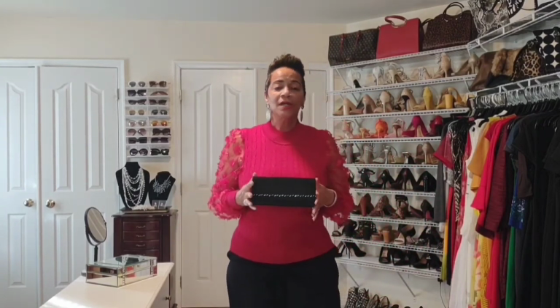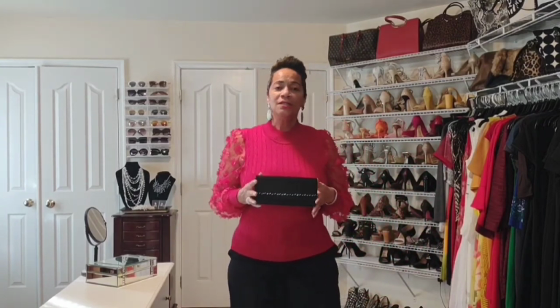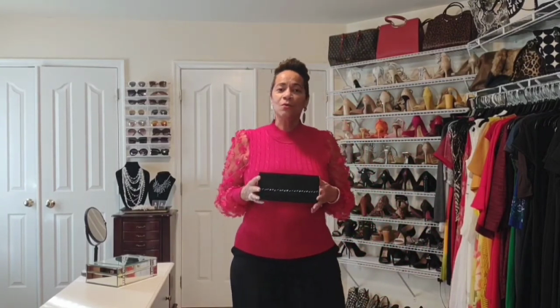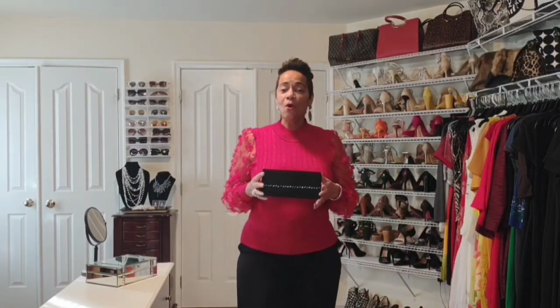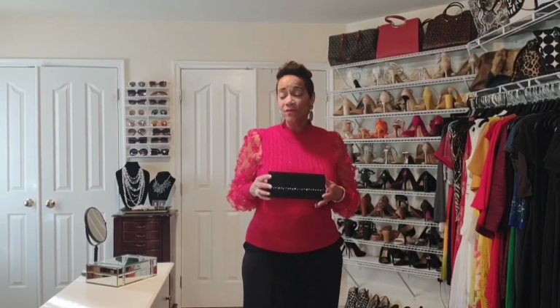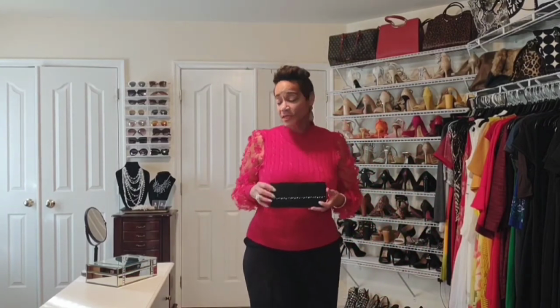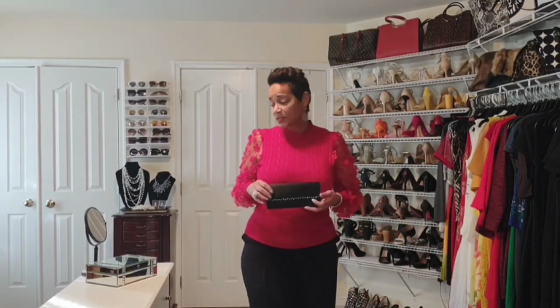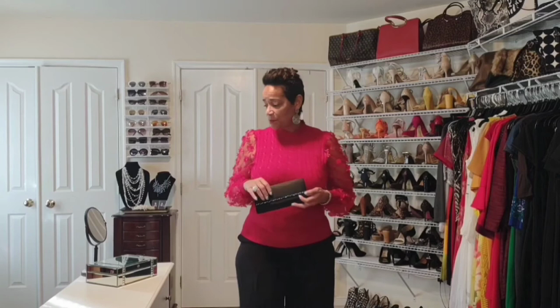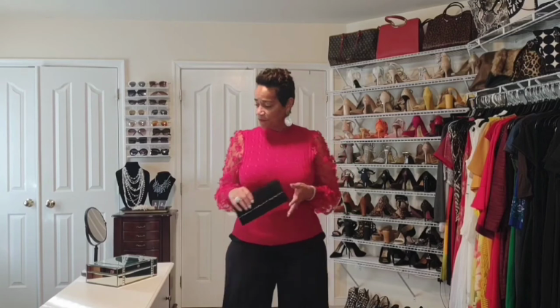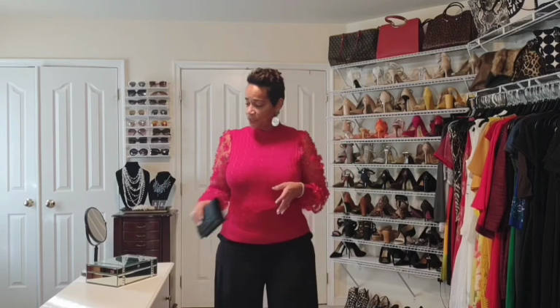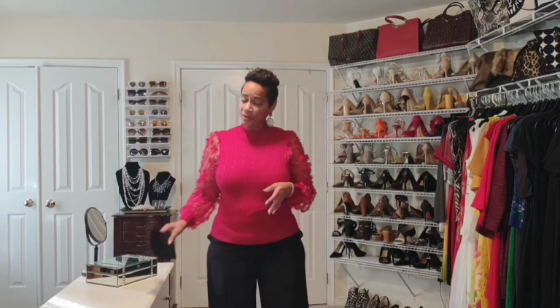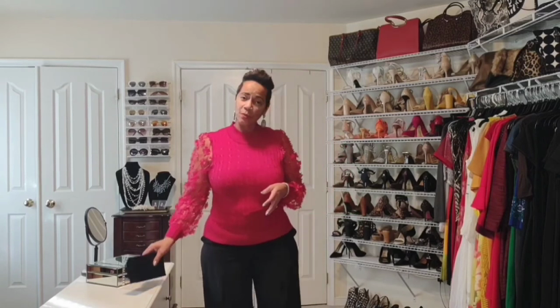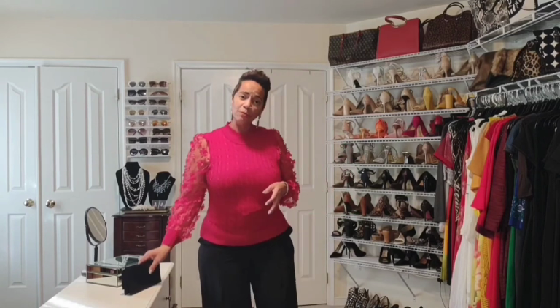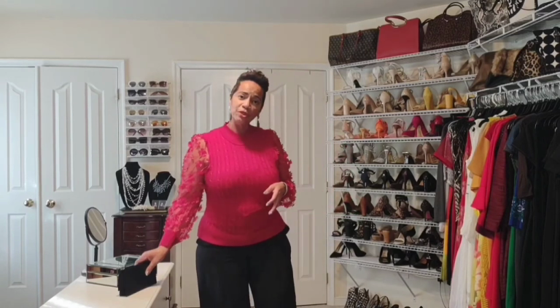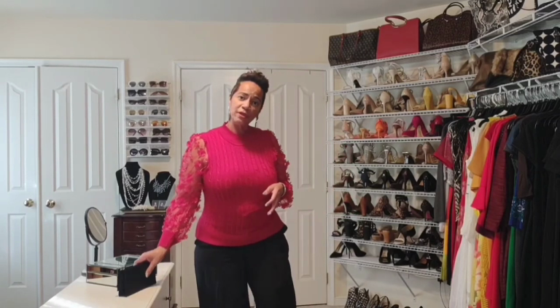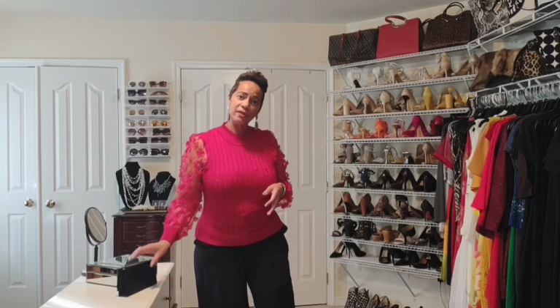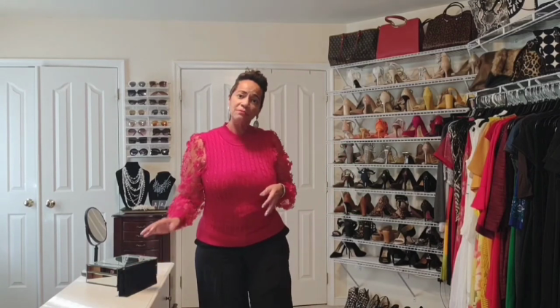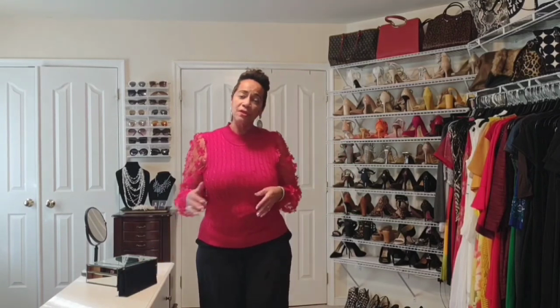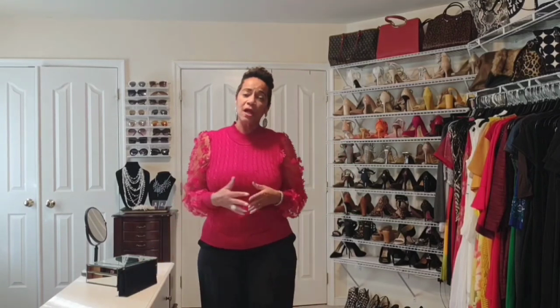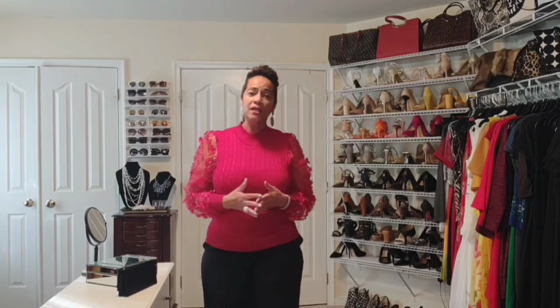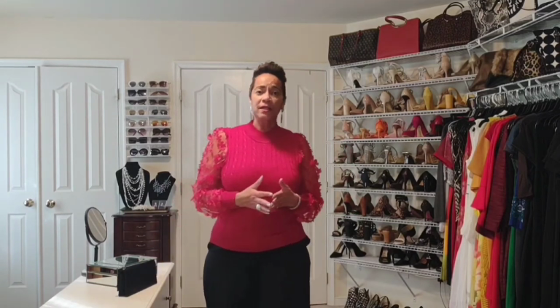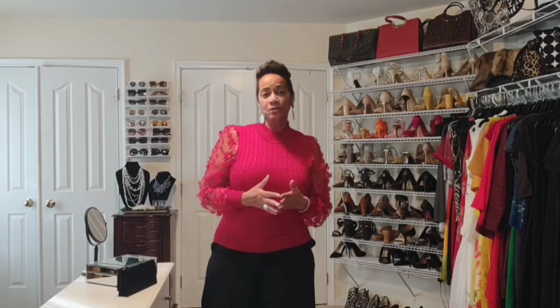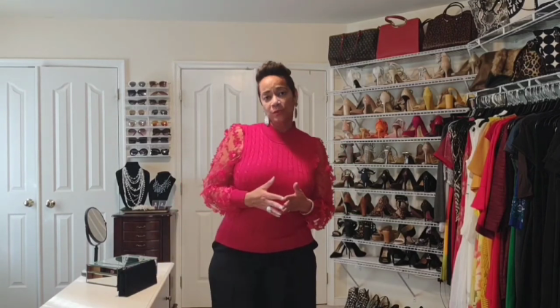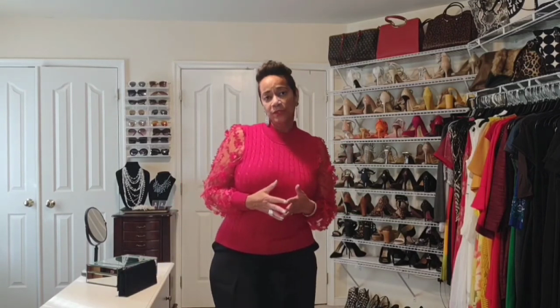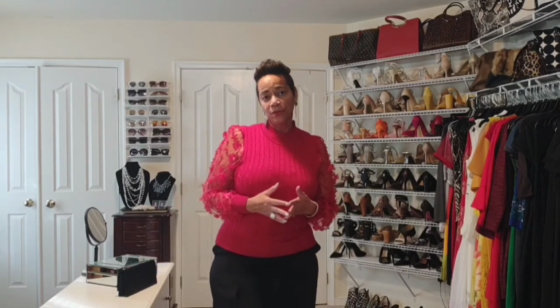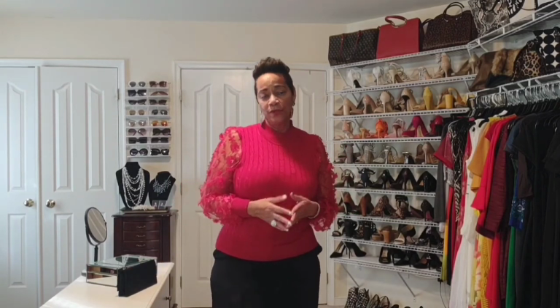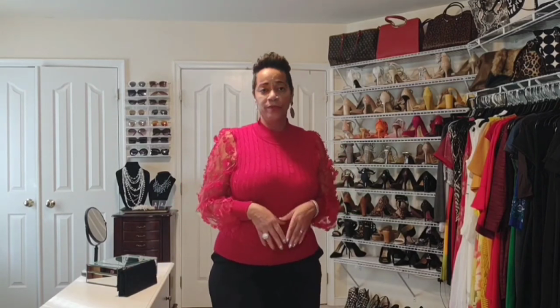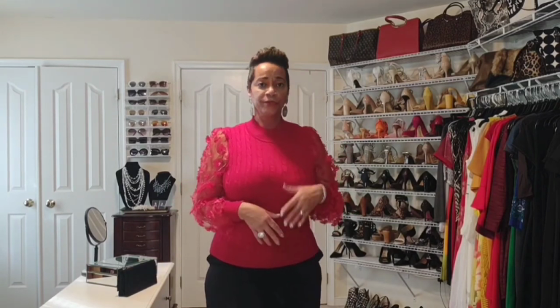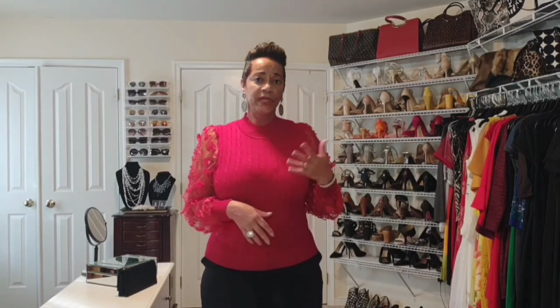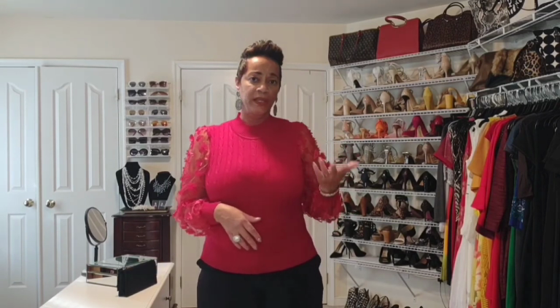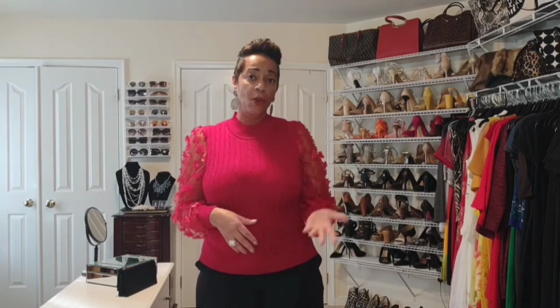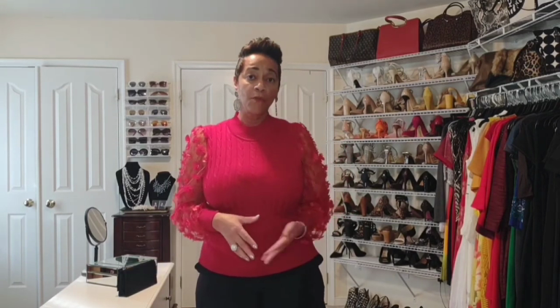Over the next couple of videos, I will be sharing some other holiday looks with you, whether you're entertaining at home or going out.